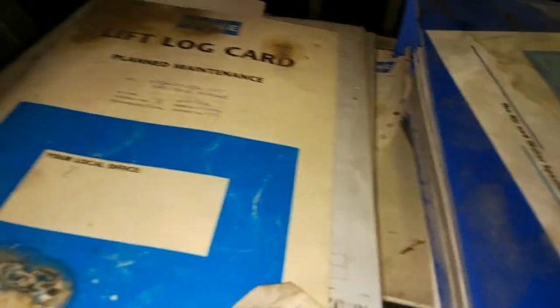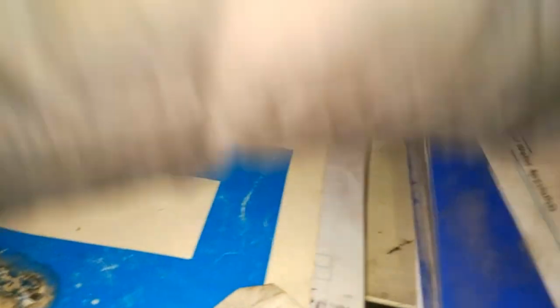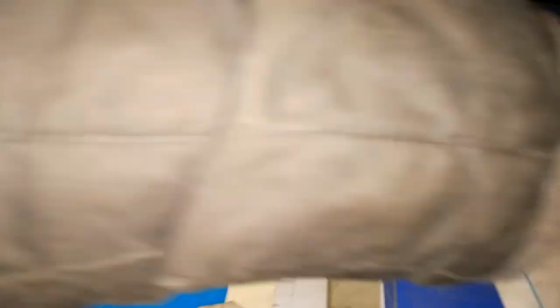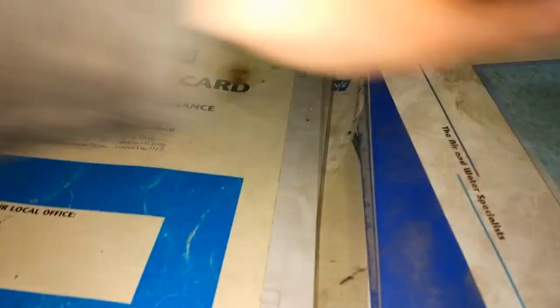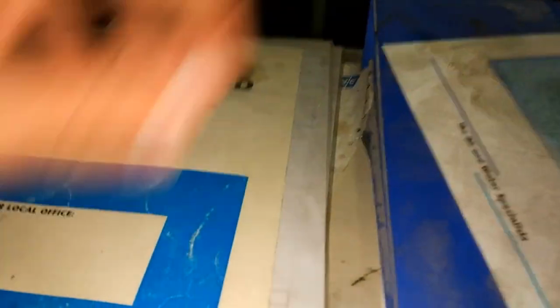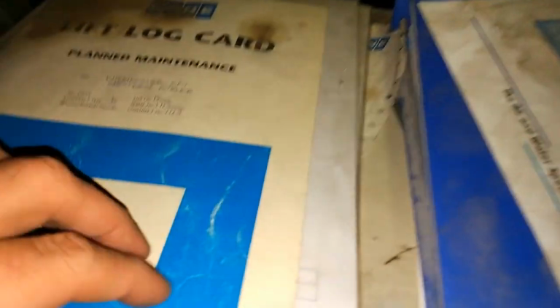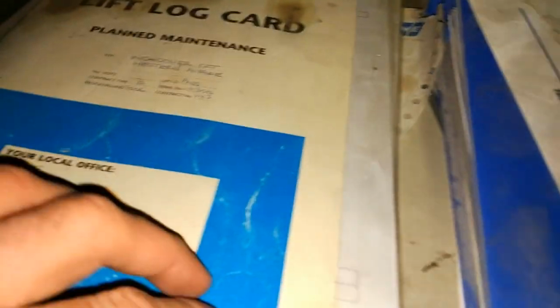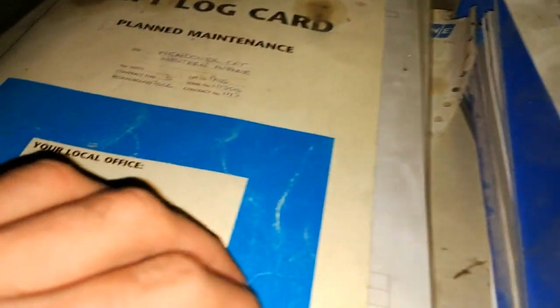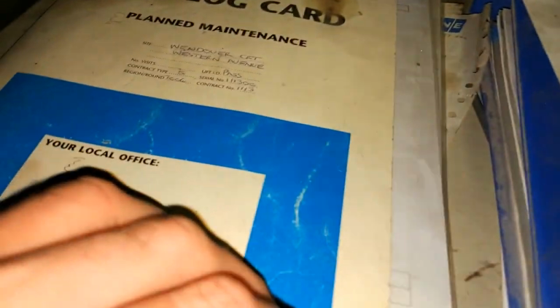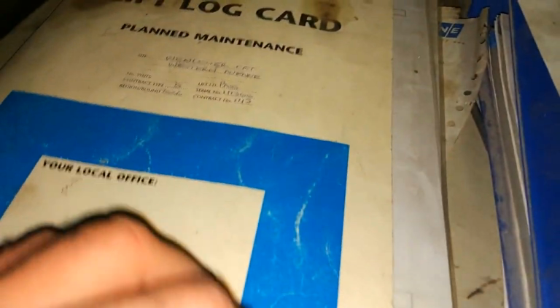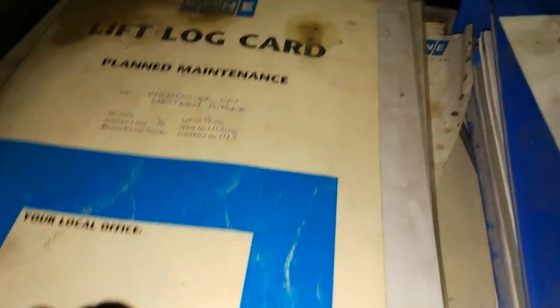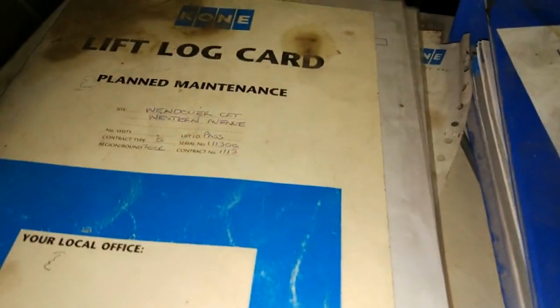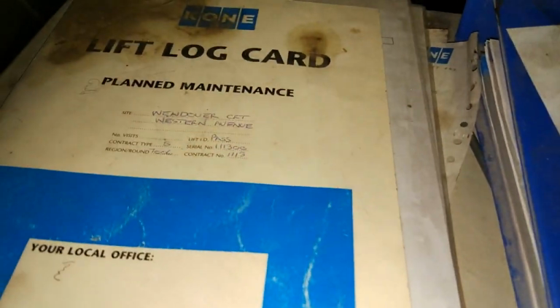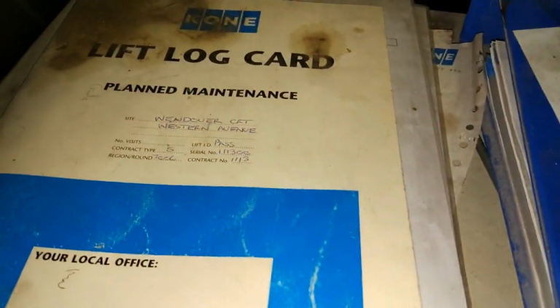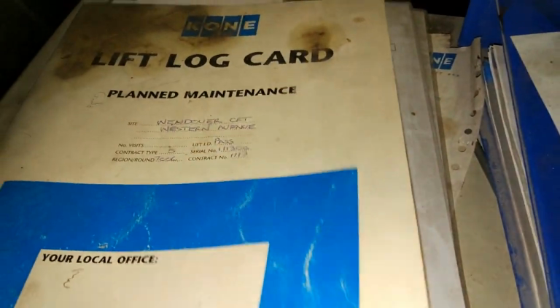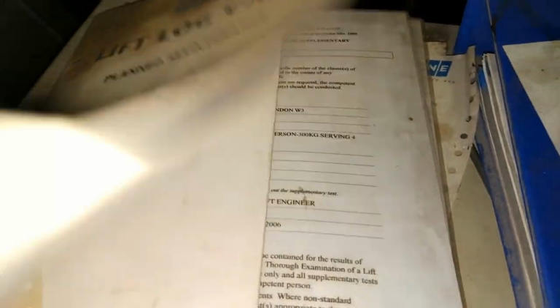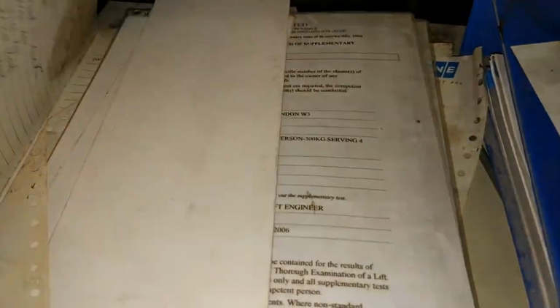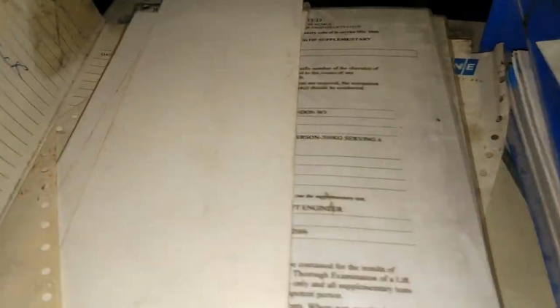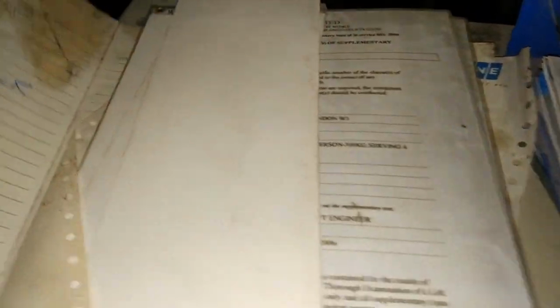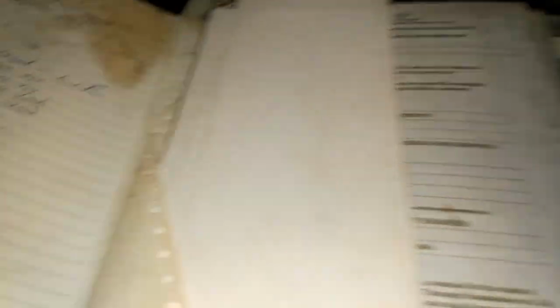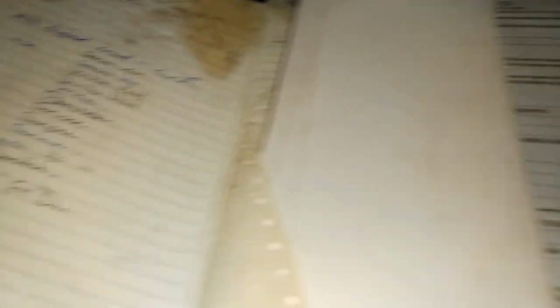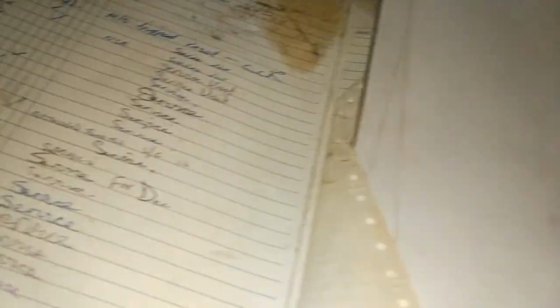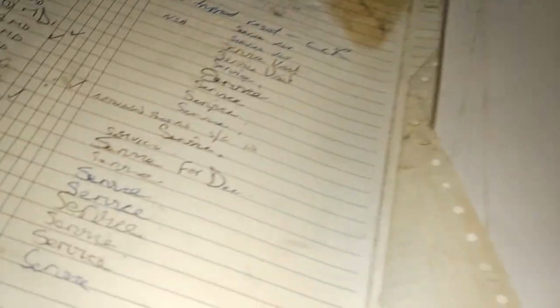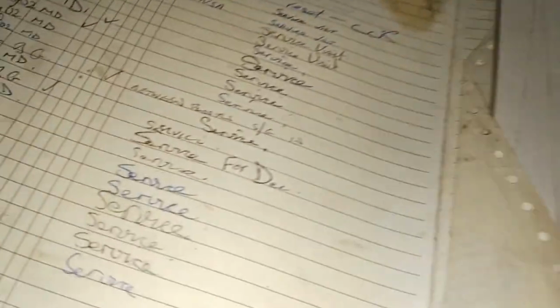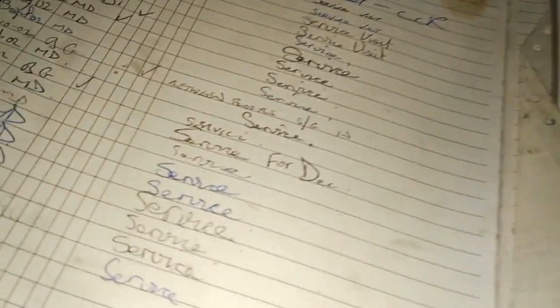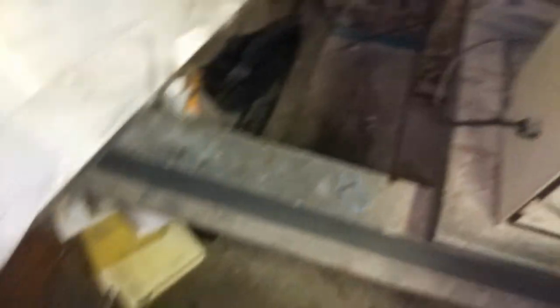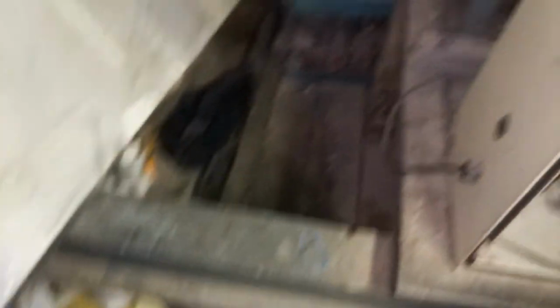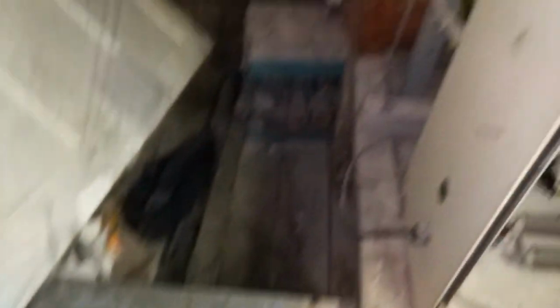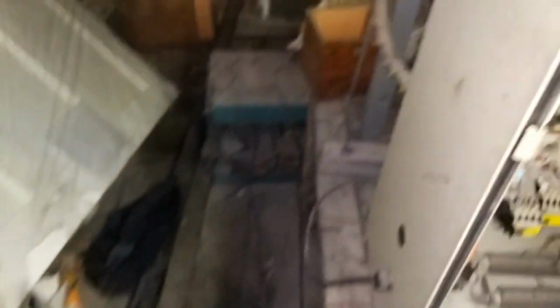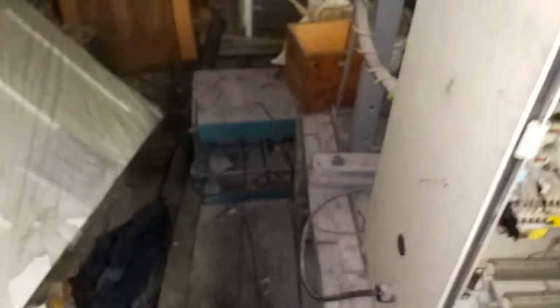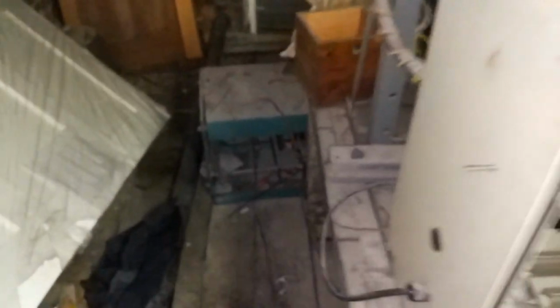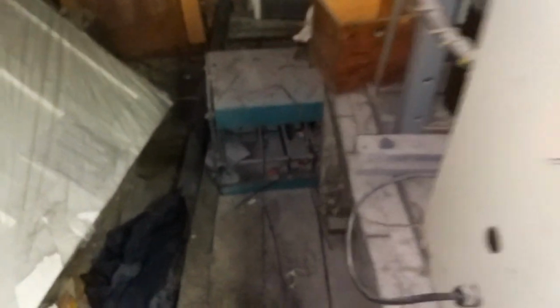Here is the cone's log car — that looks very old. This is just really nice.